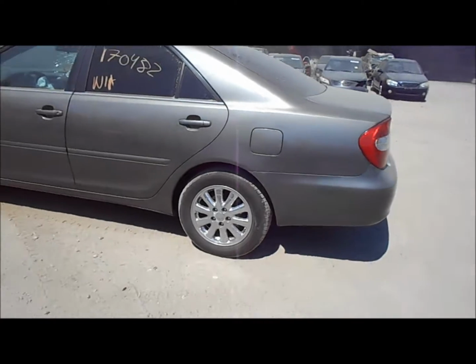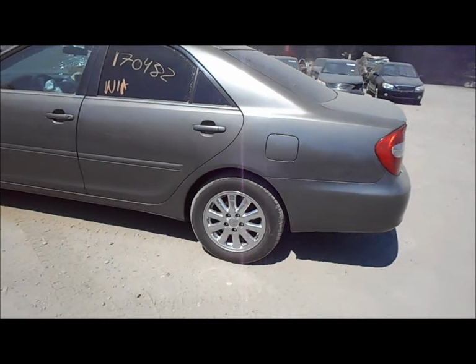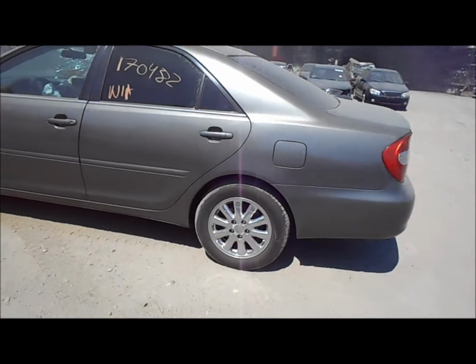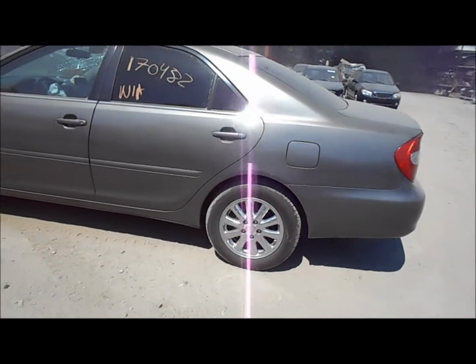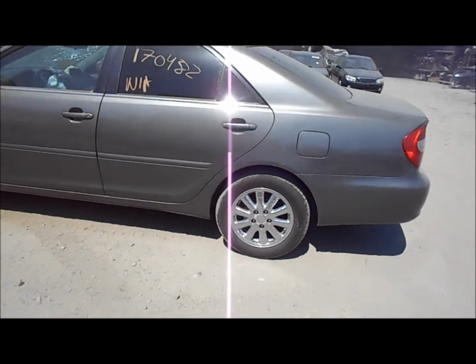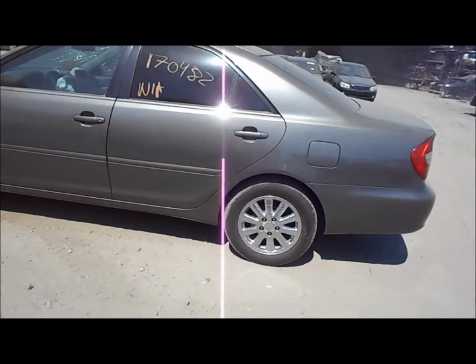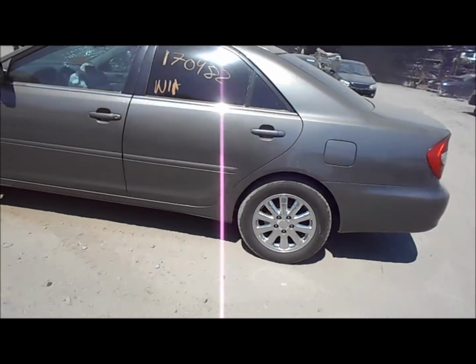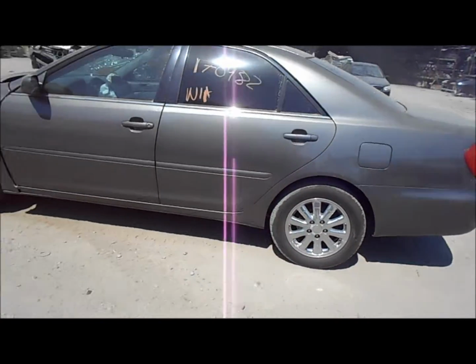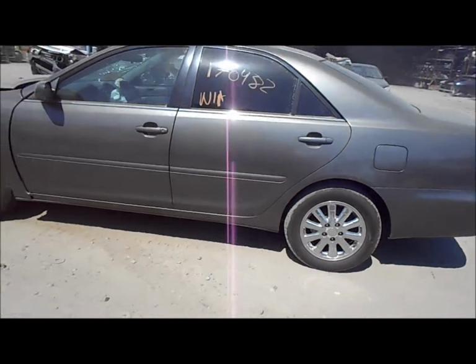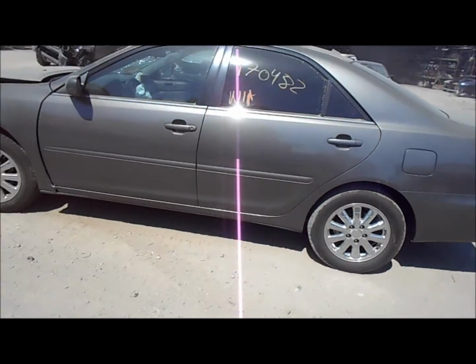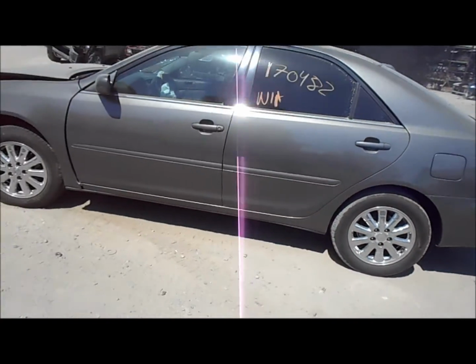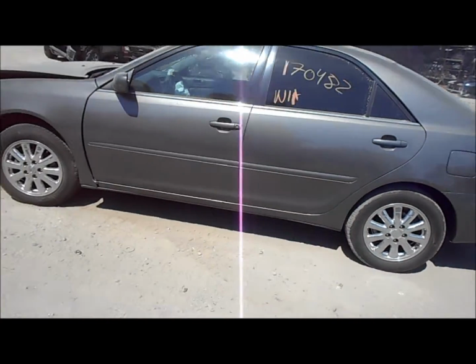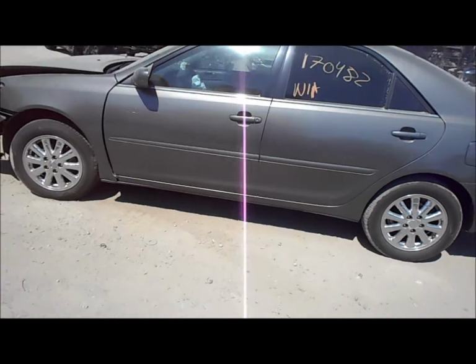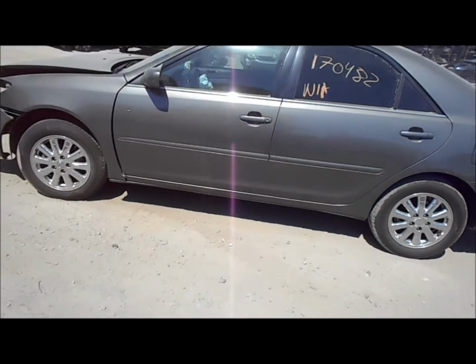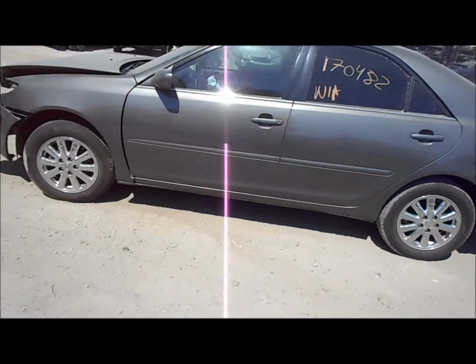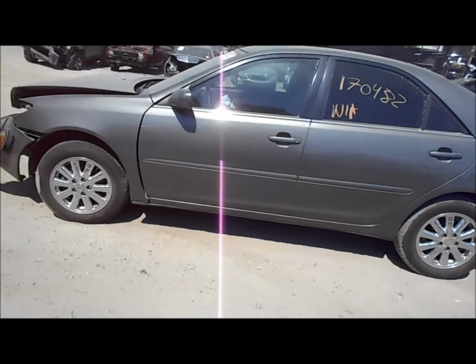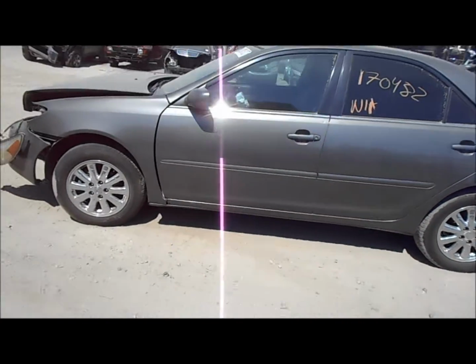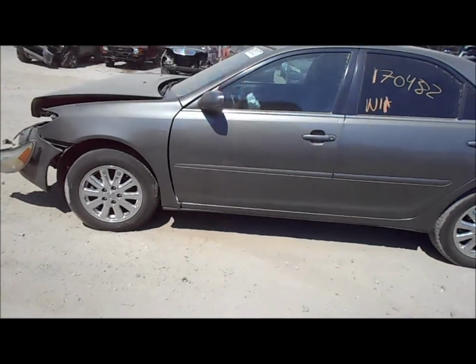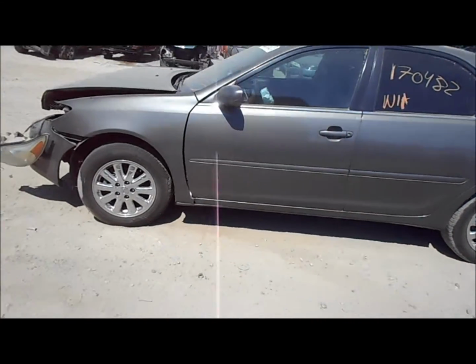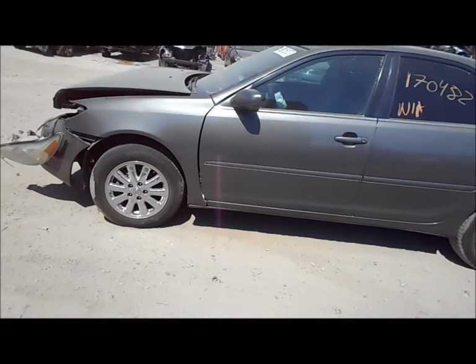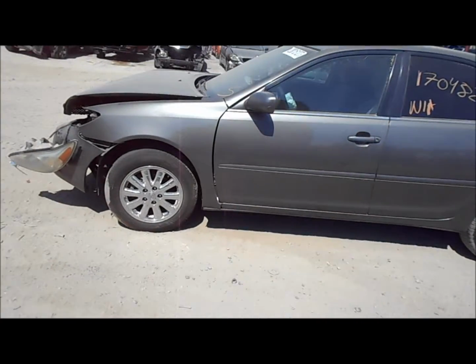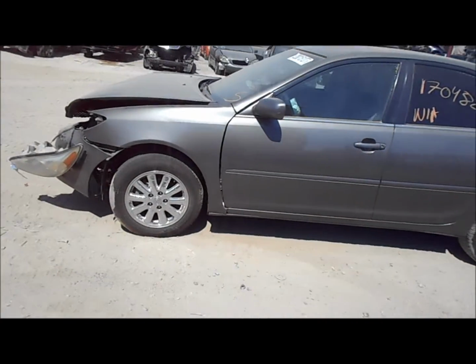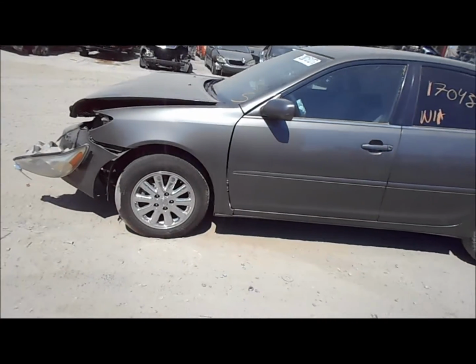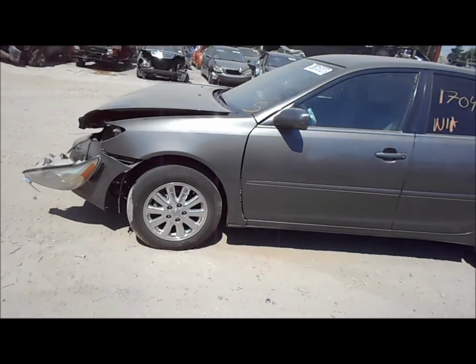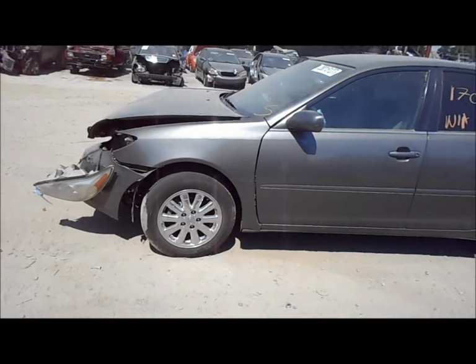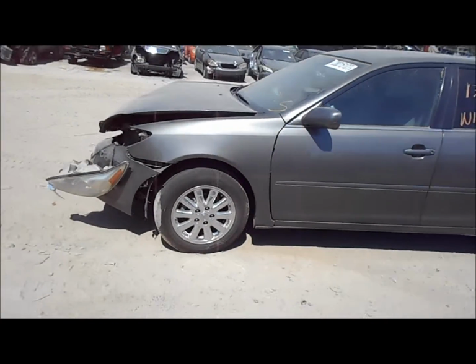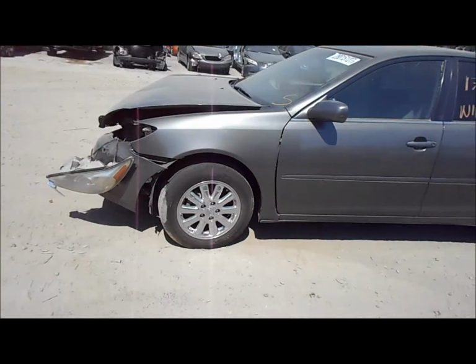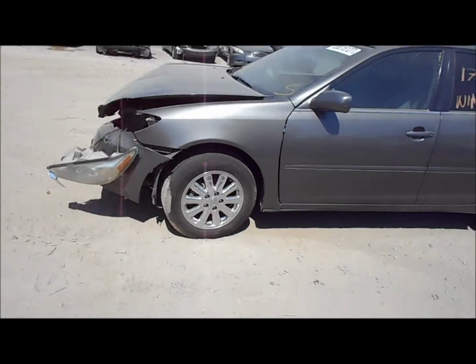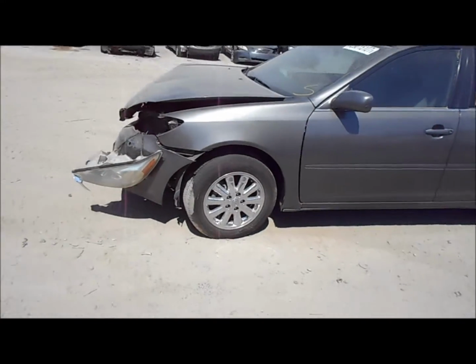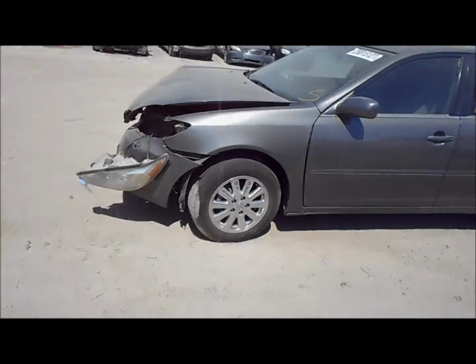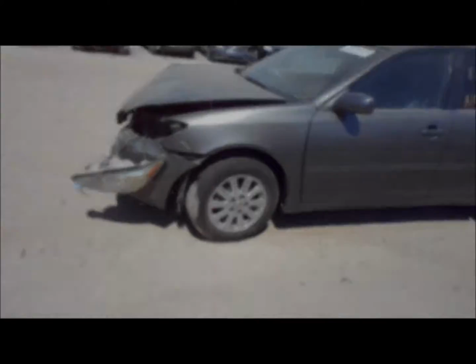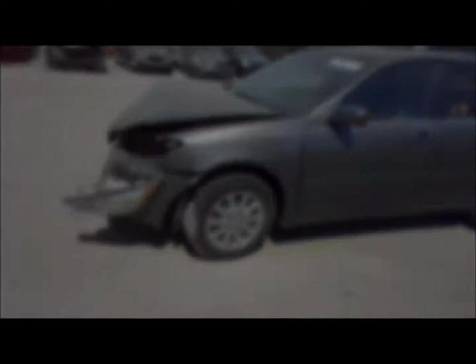Quarter panel forward on the driver's side is okay. Fender might be alright.